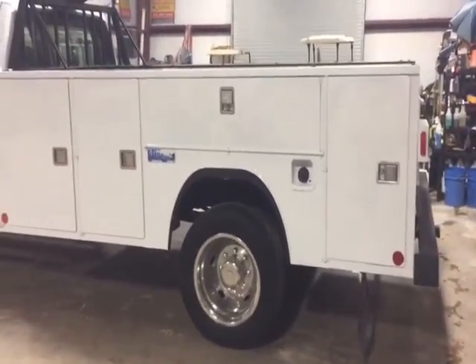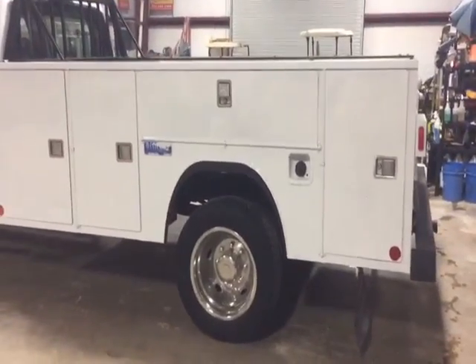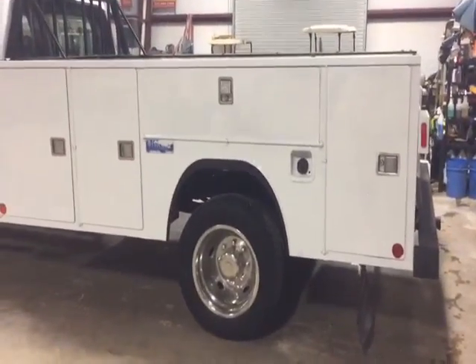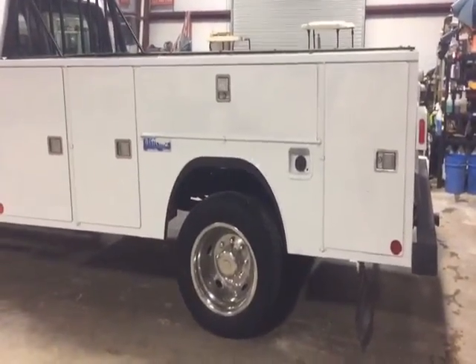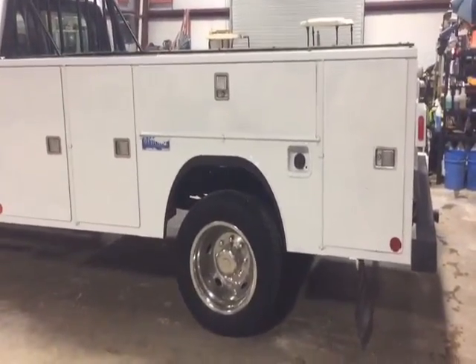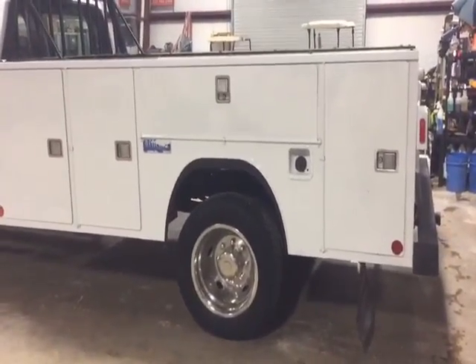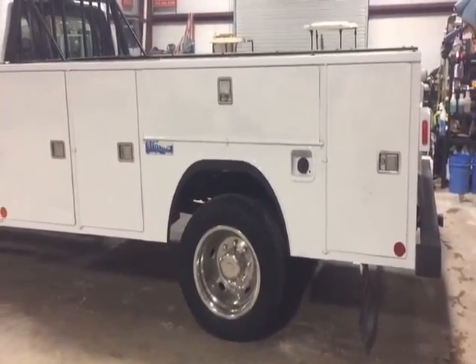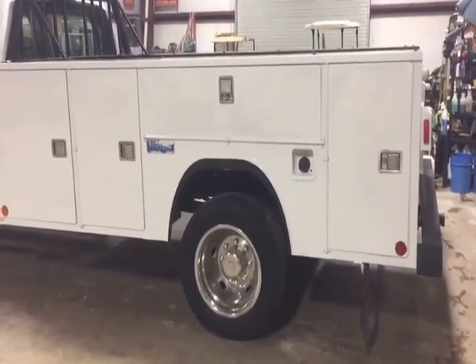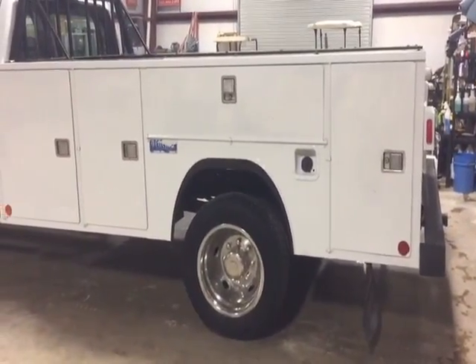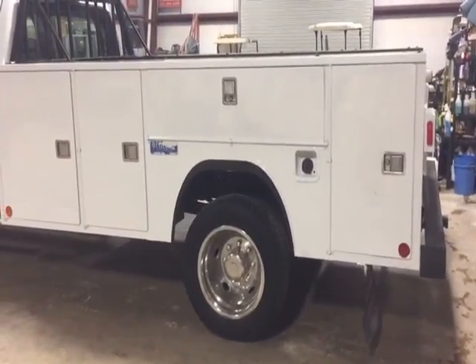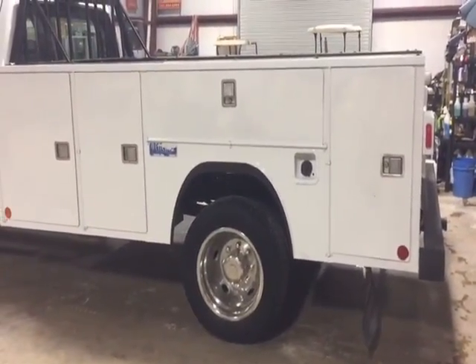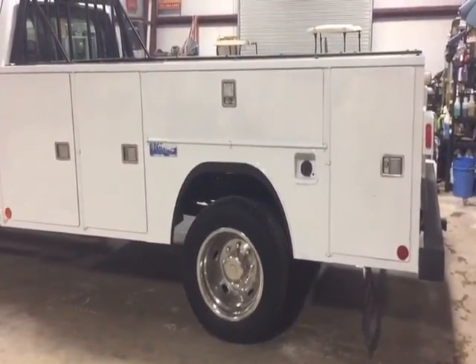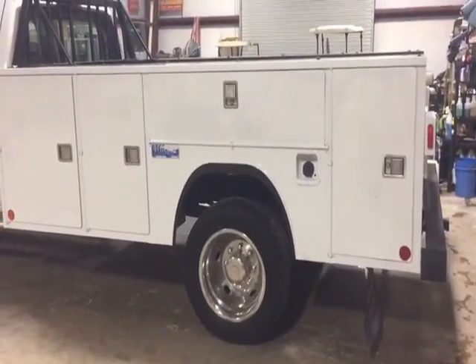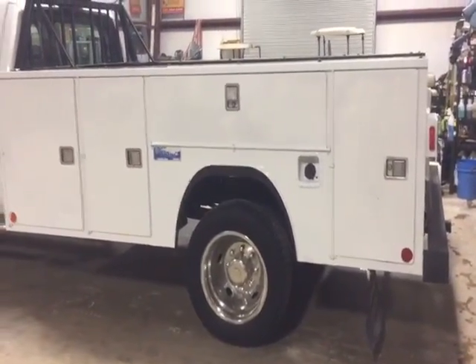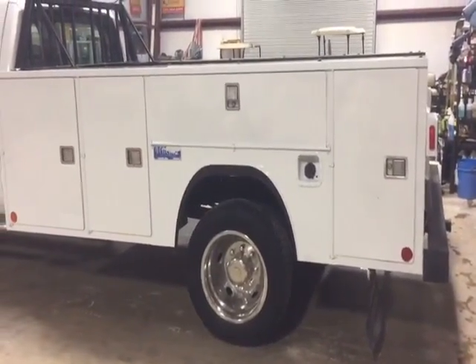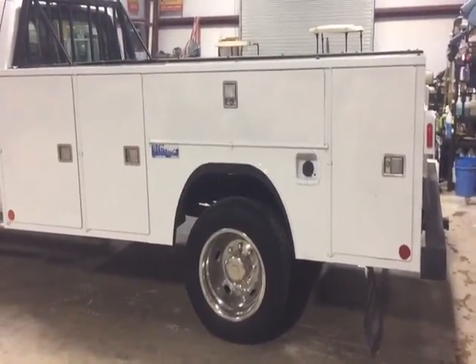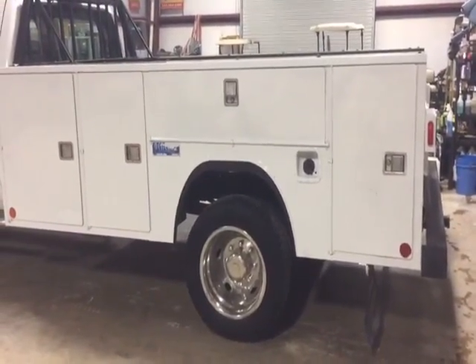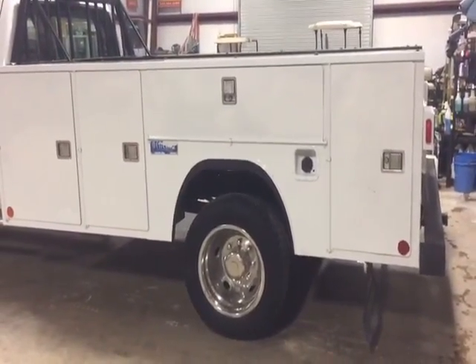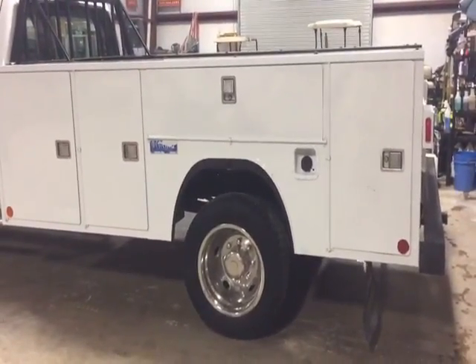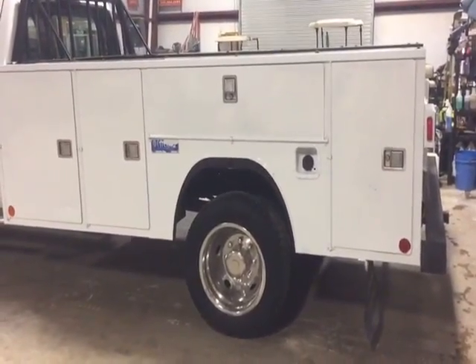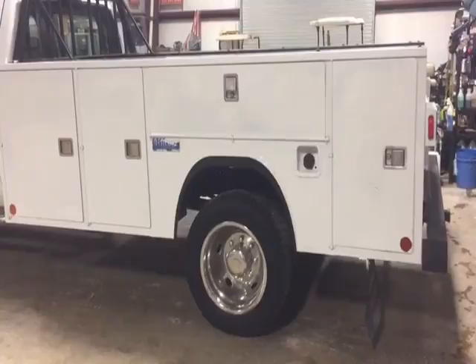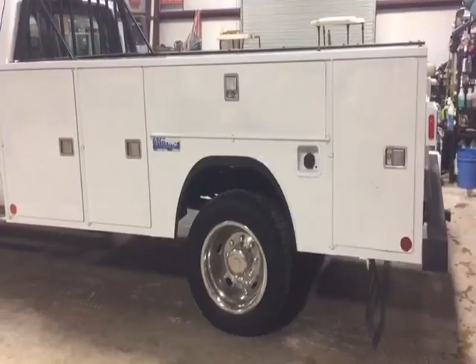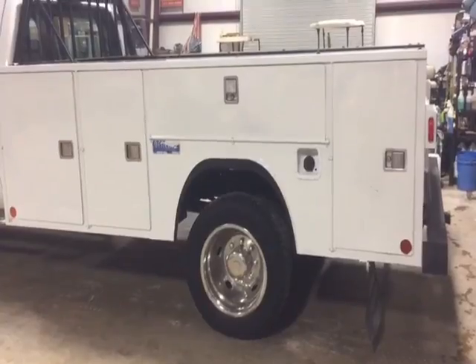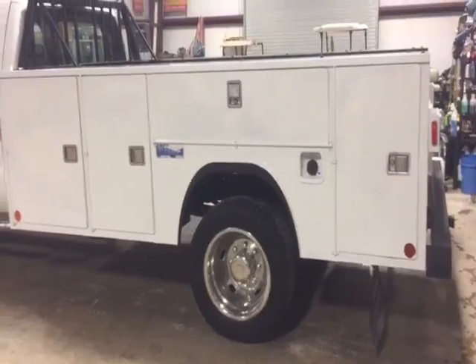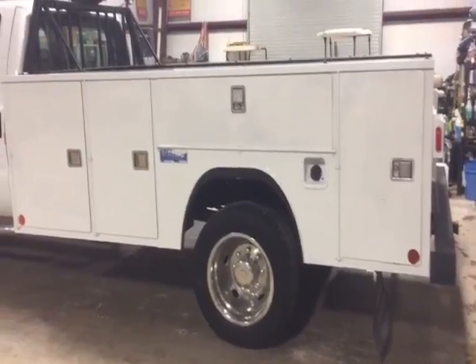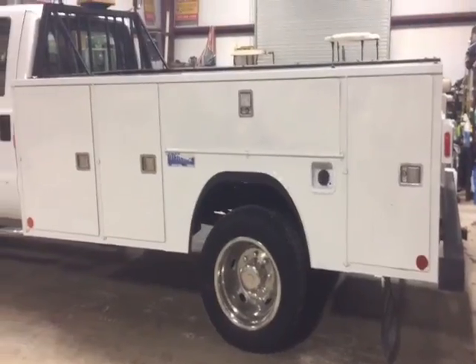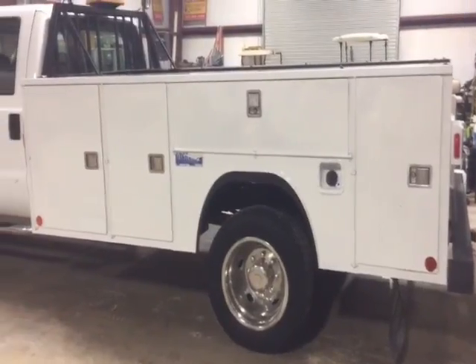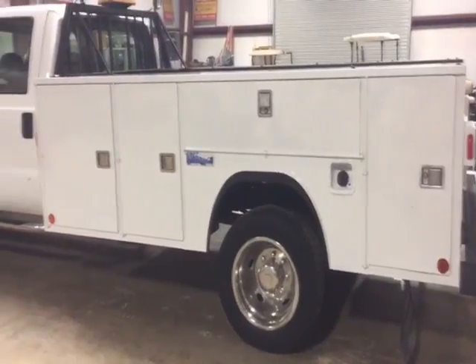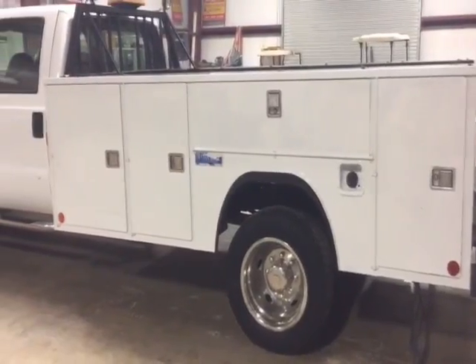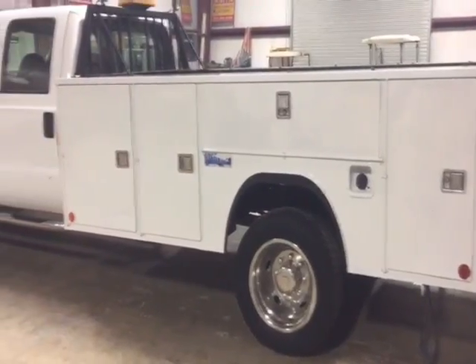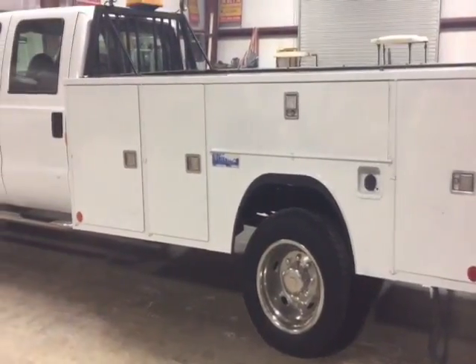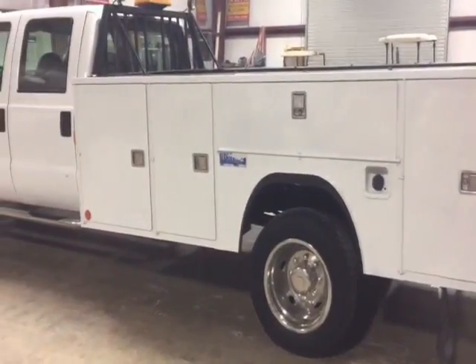It's got a nice Ross & Coen 11-foot-long toolbox body on the back — an eight-compartment toolbox body.